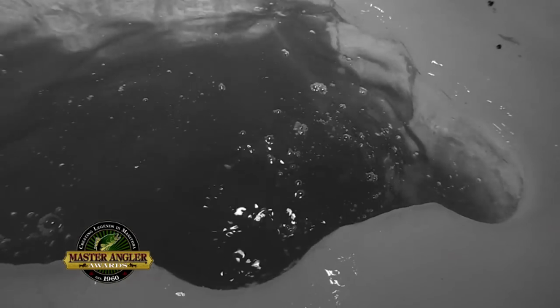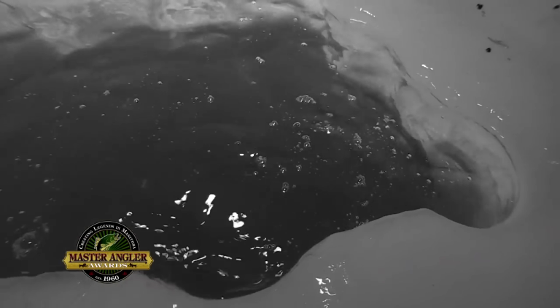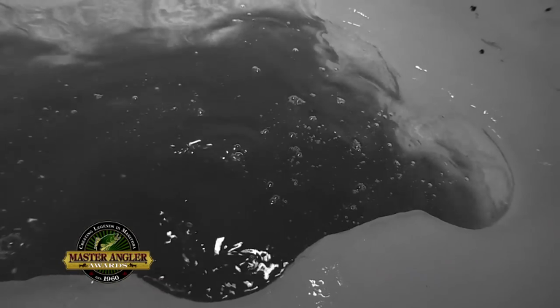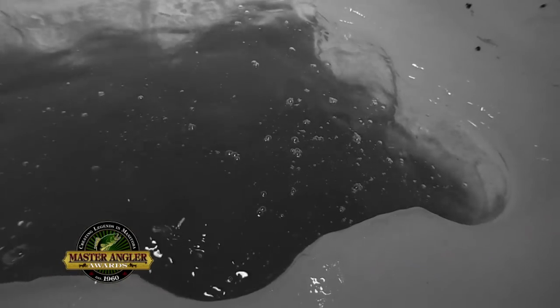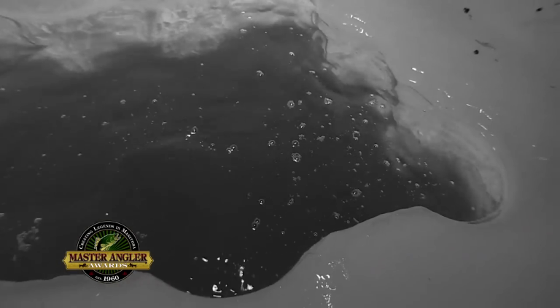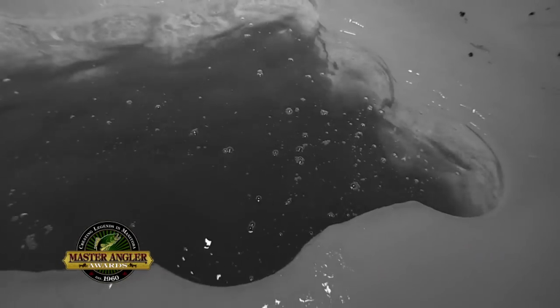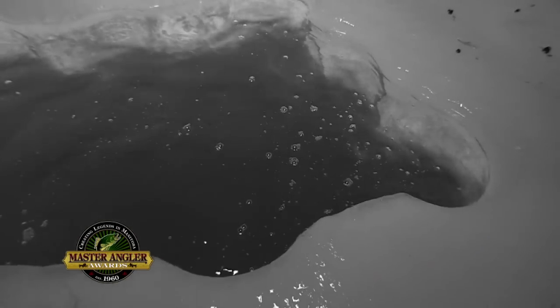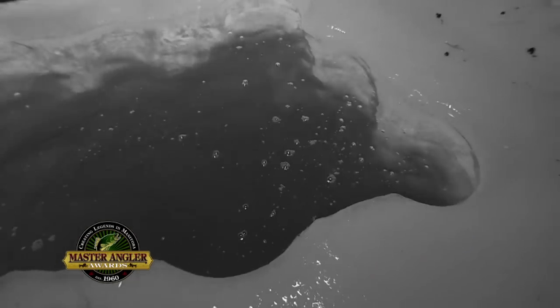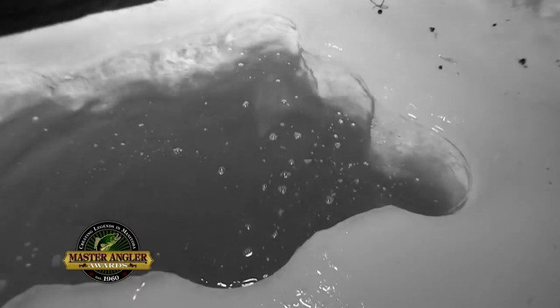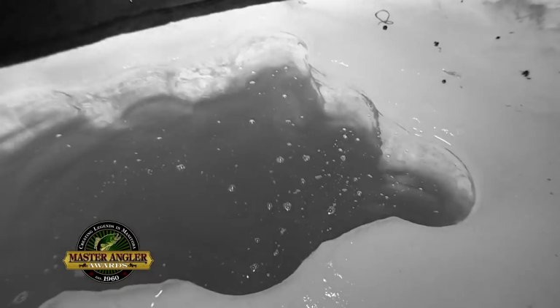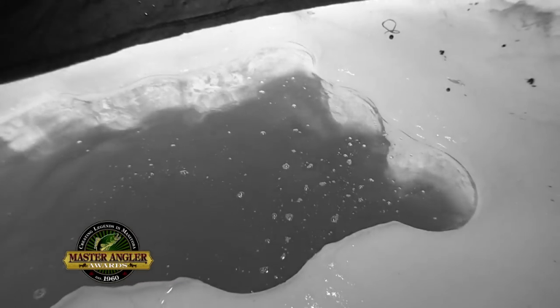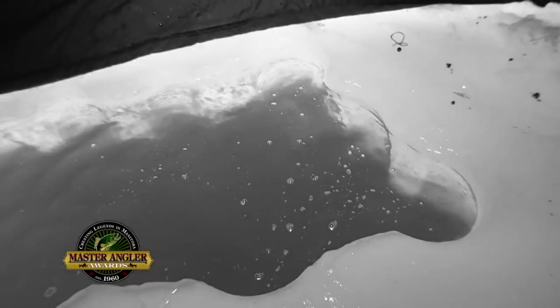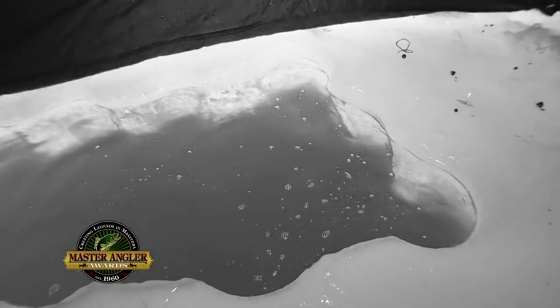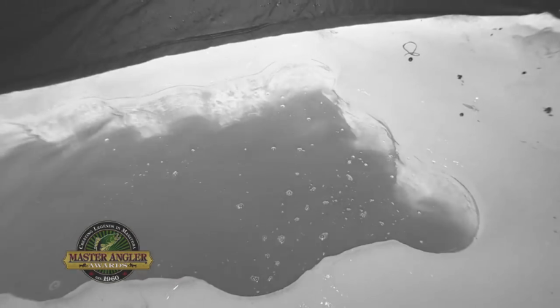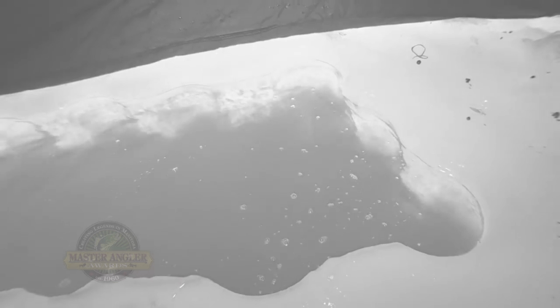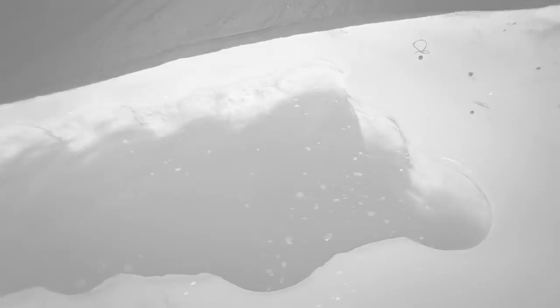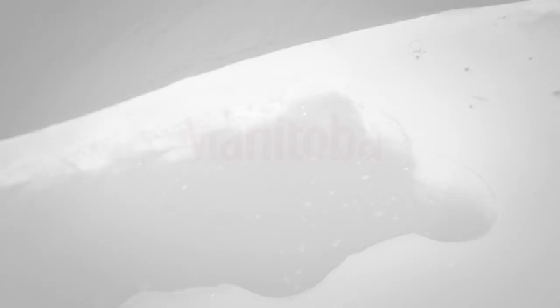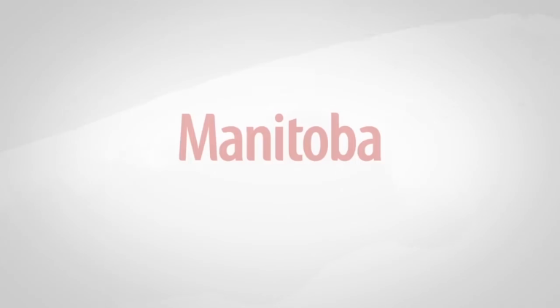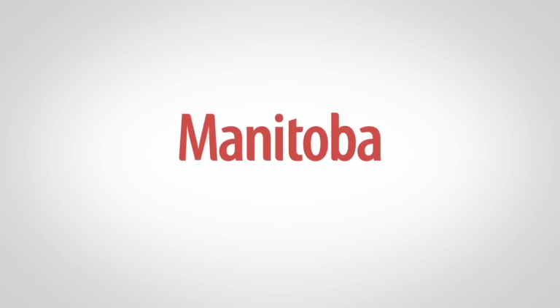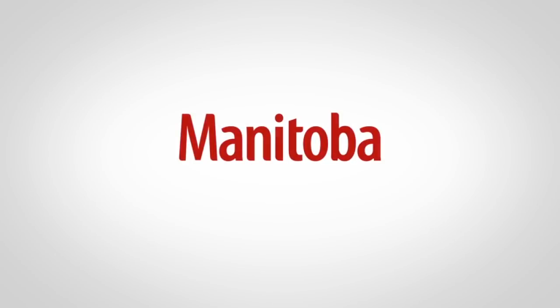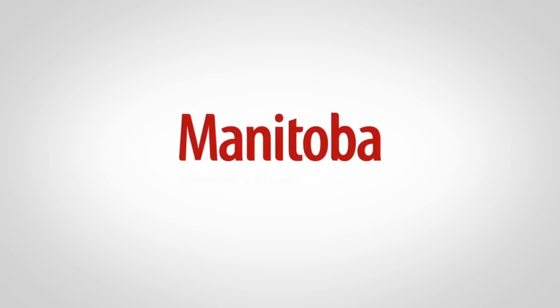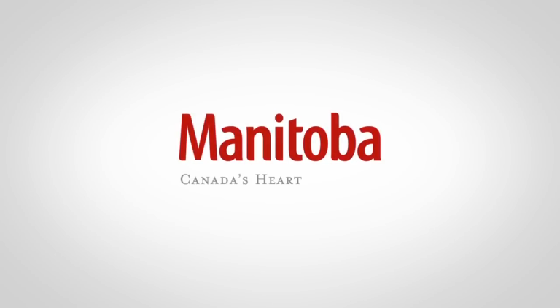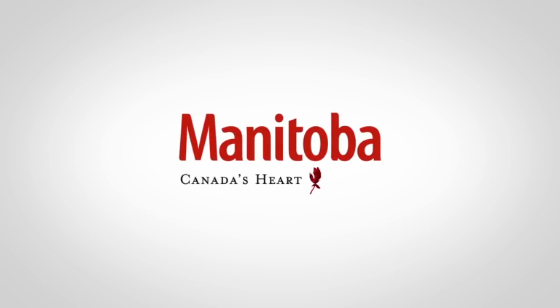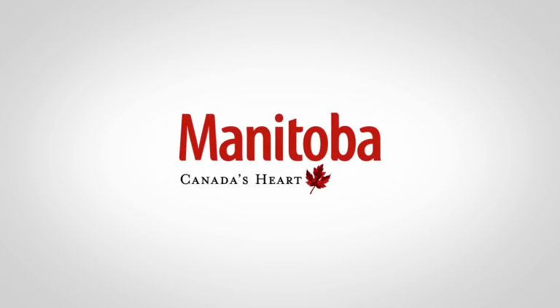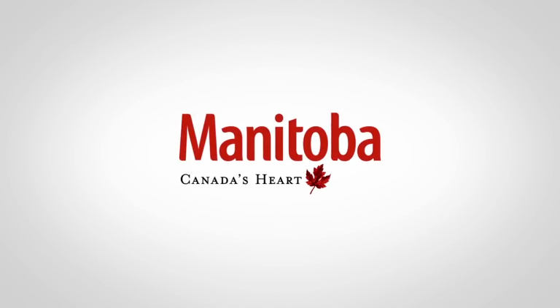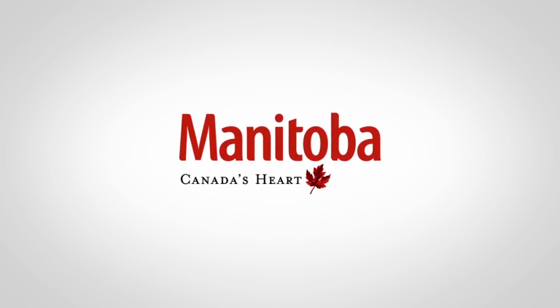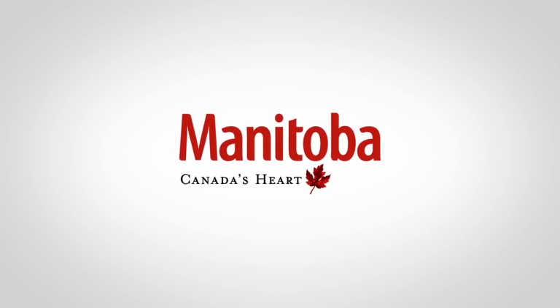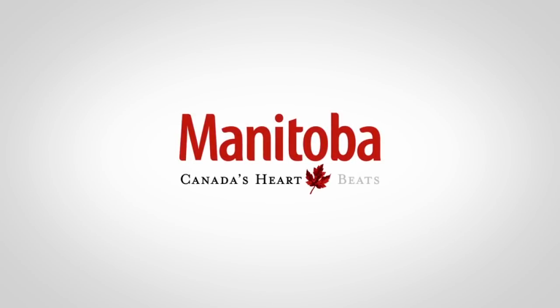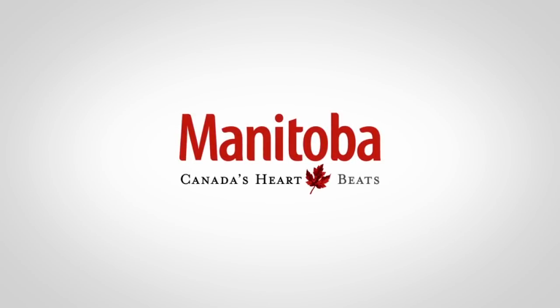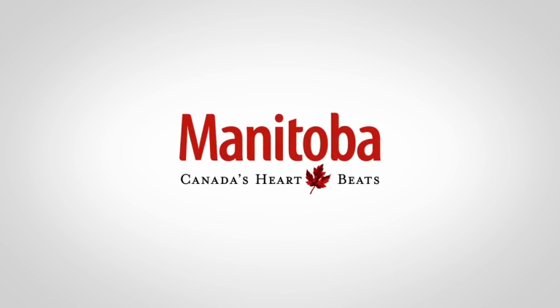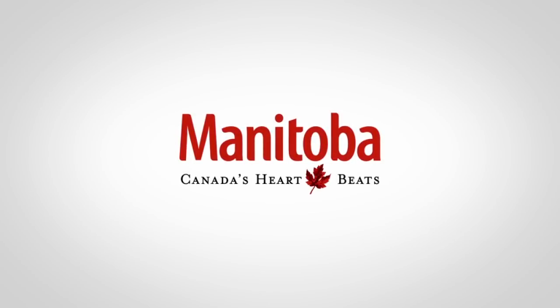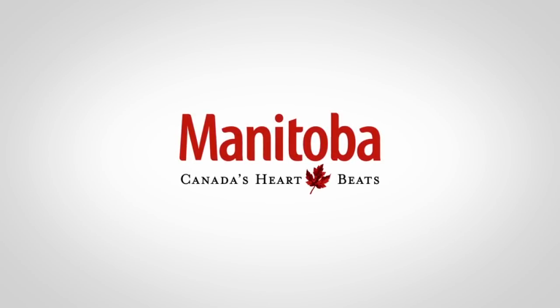So cool. Manitoba, Canada's heart beats.